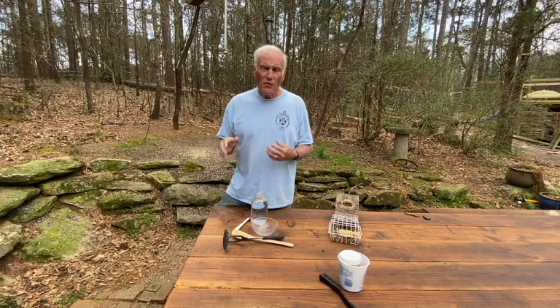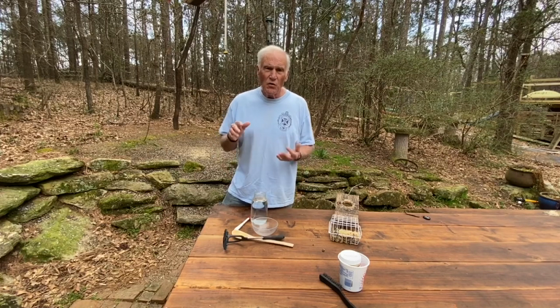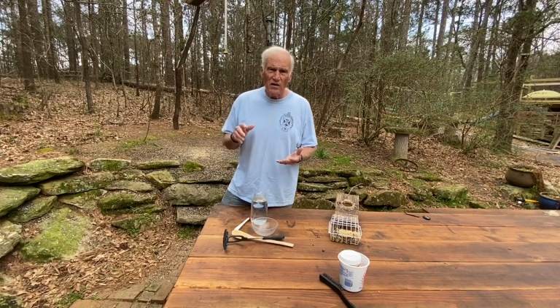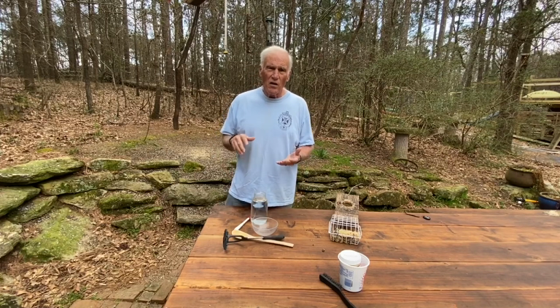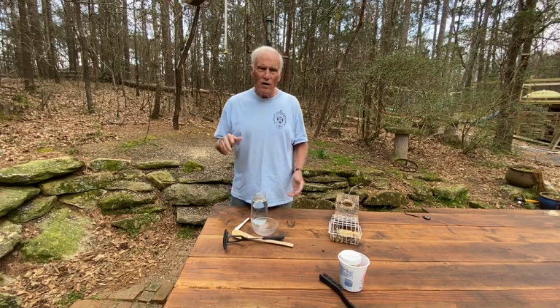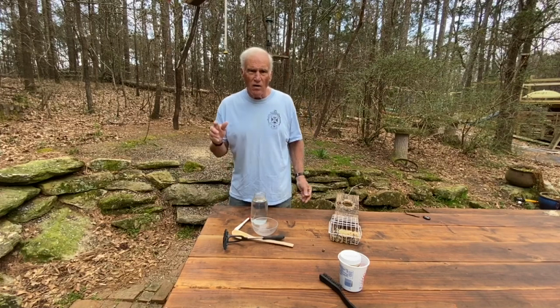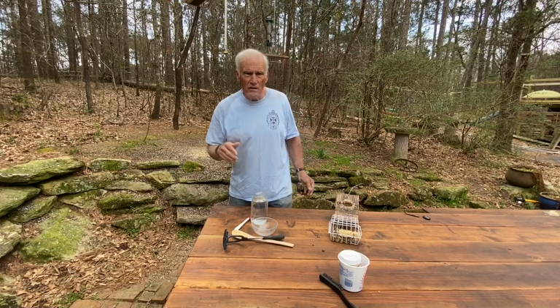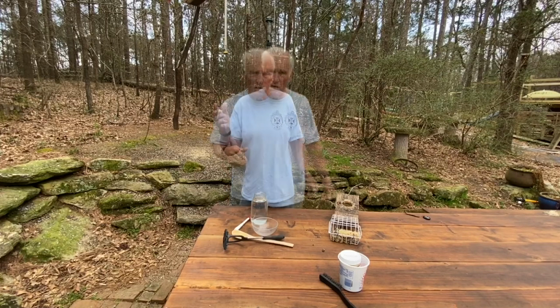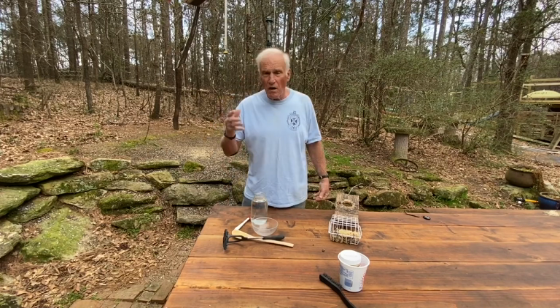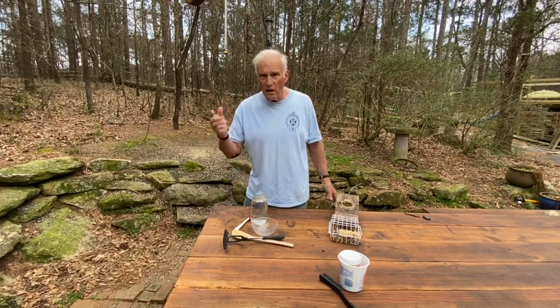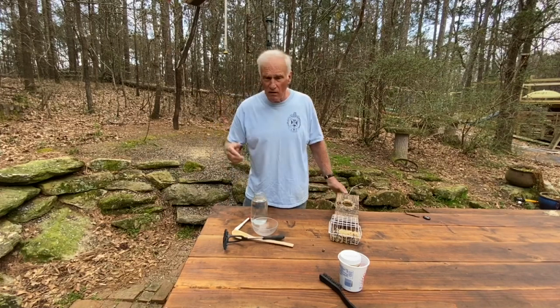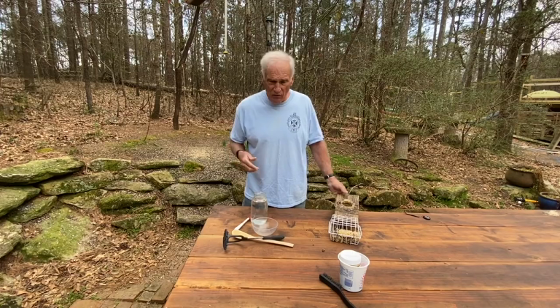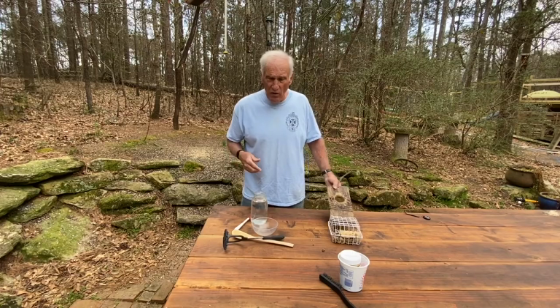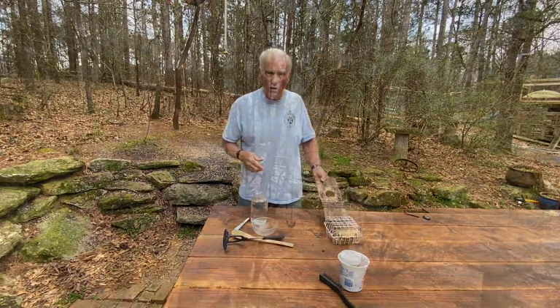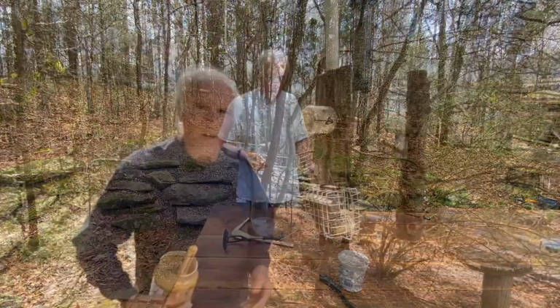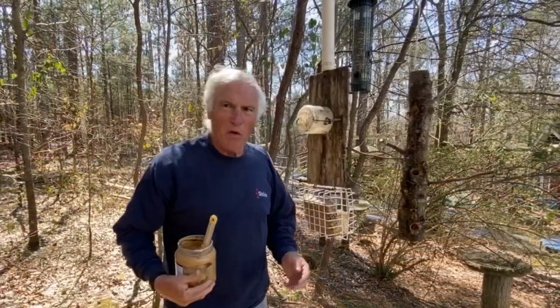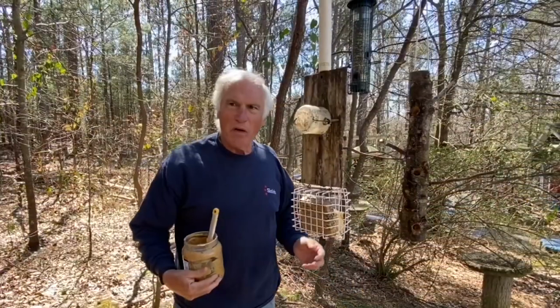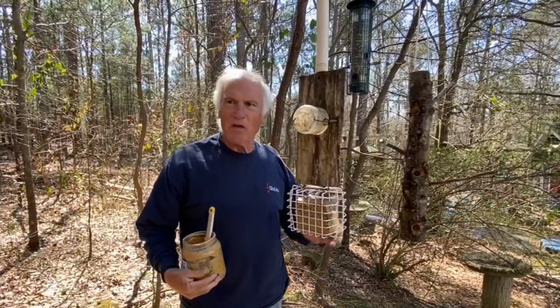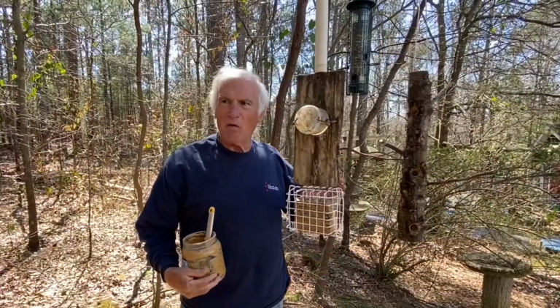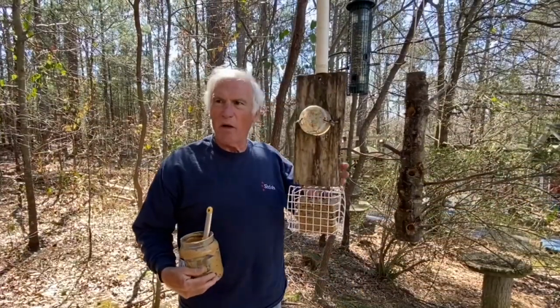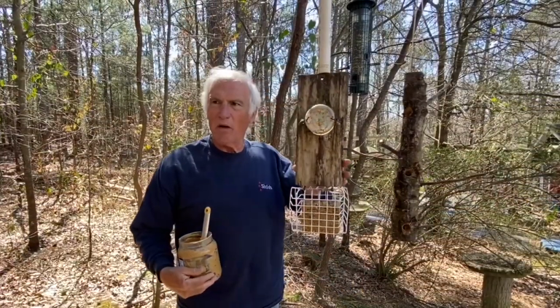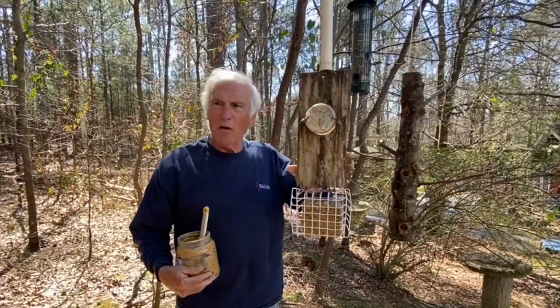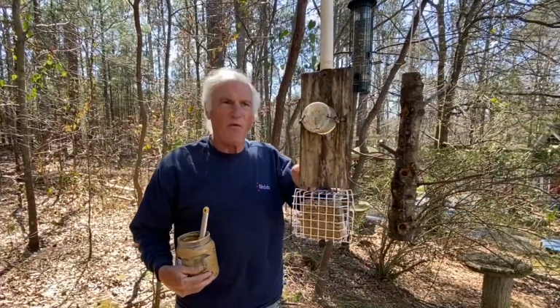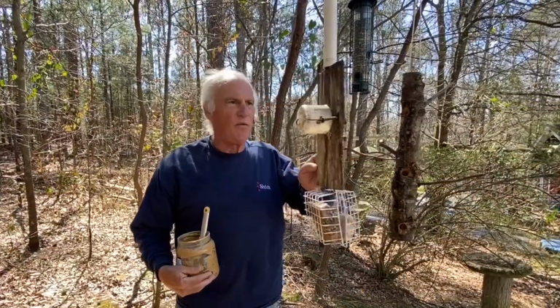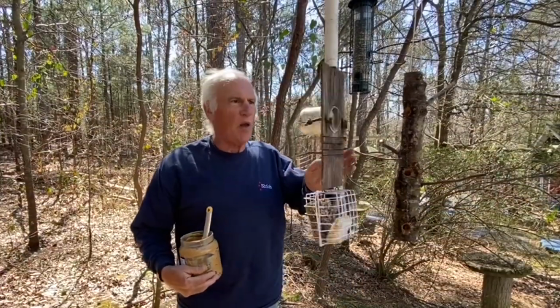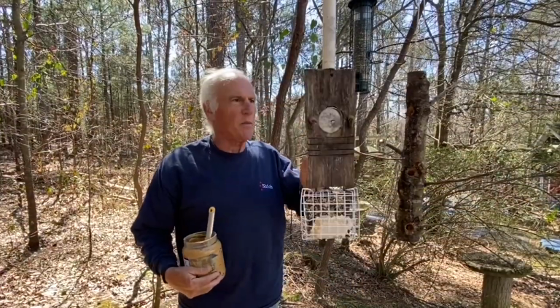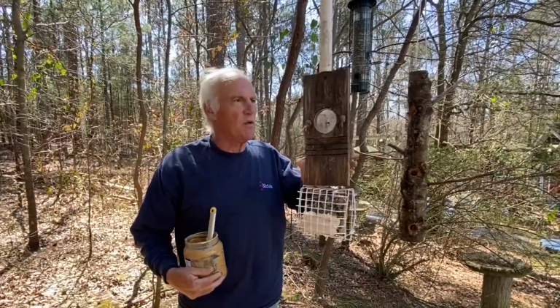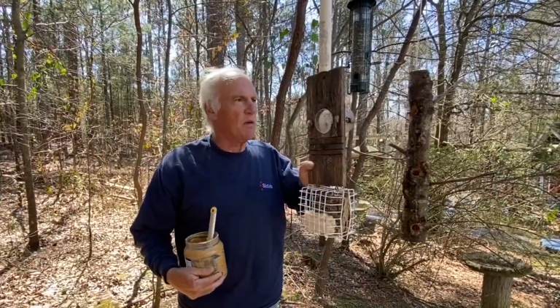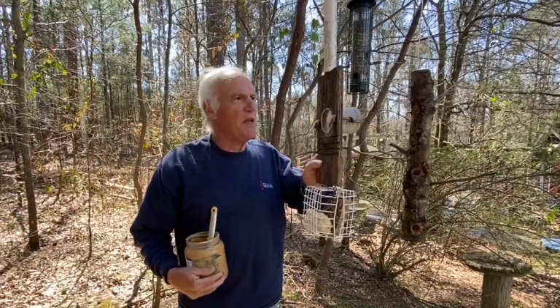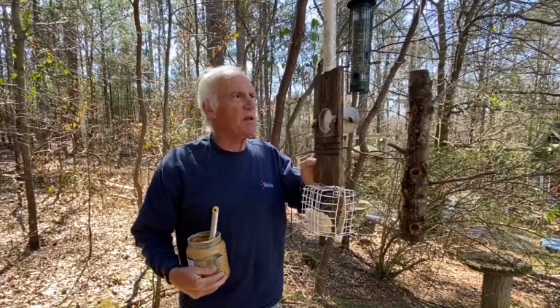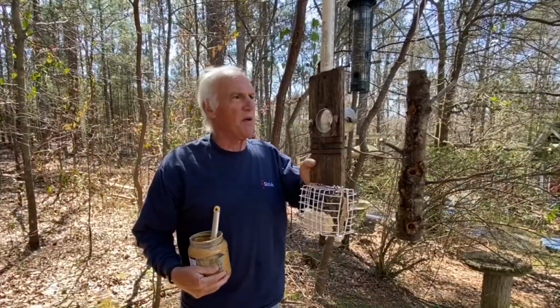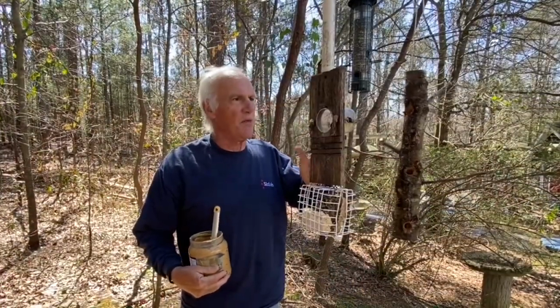A few days ago I started making this video. Hello everyone, Larry Satchwell here with a little follow-up to the peanut butter feeder.